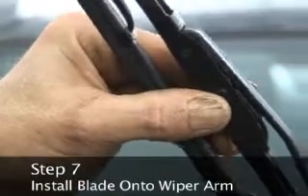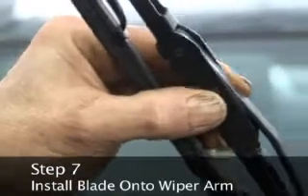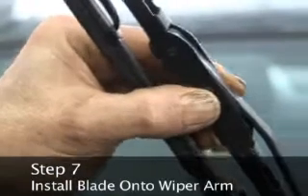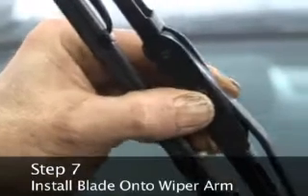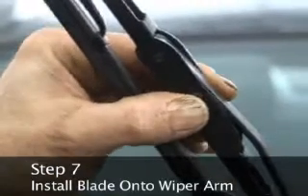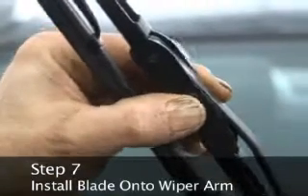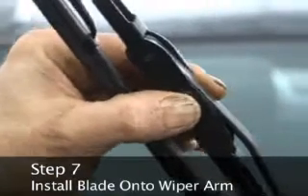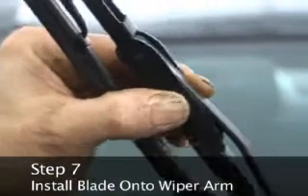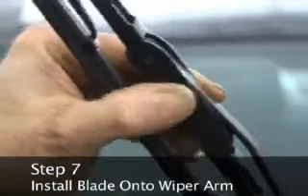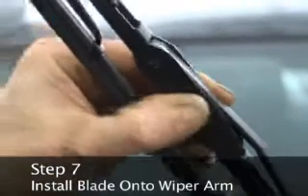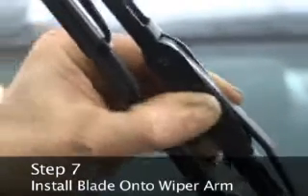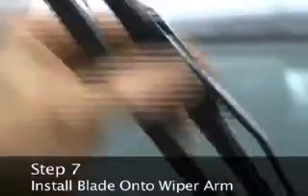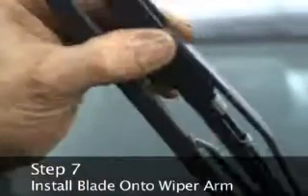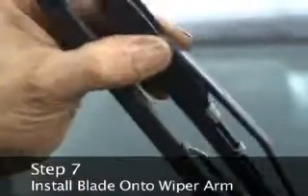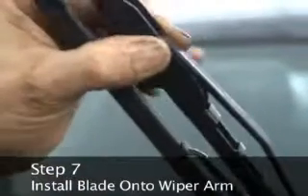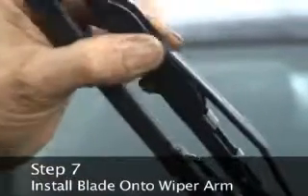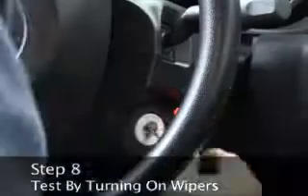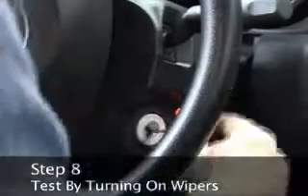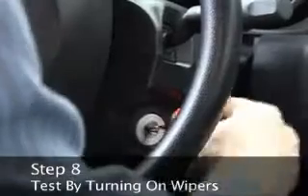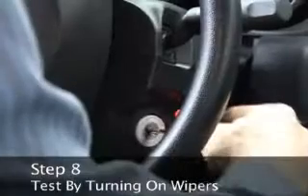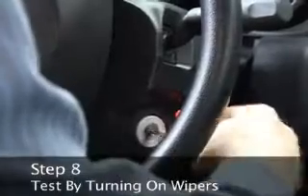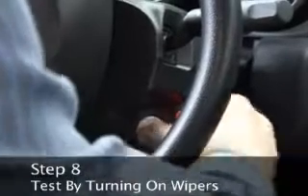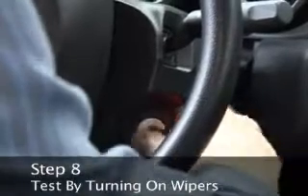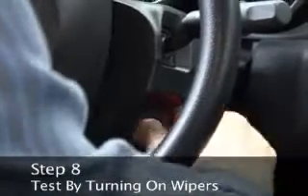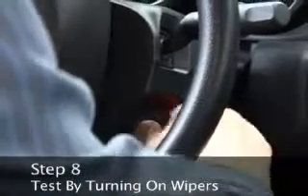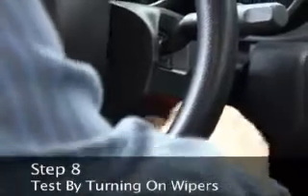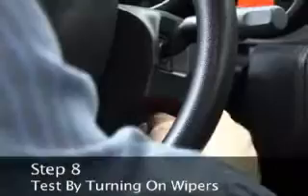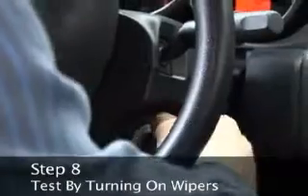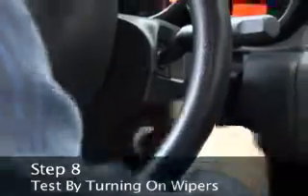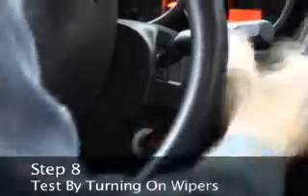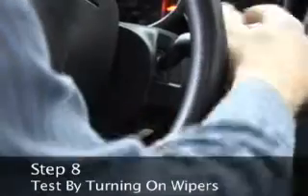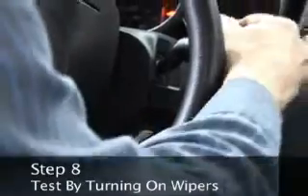Step 7: Install the blade onto the windshield wiper arm. Step 8: Test by turning on the wipers.